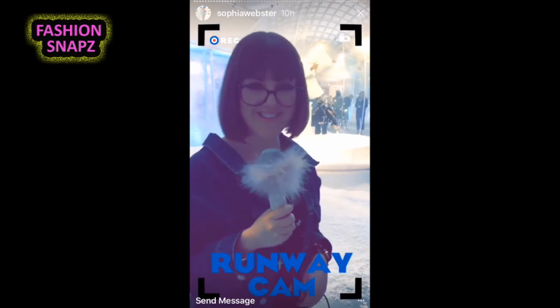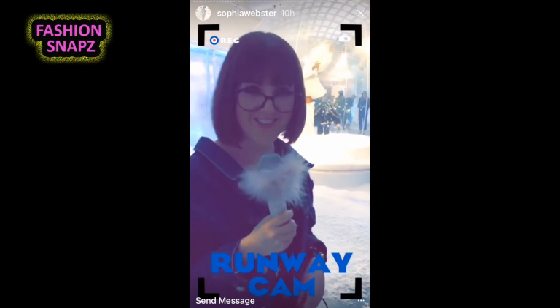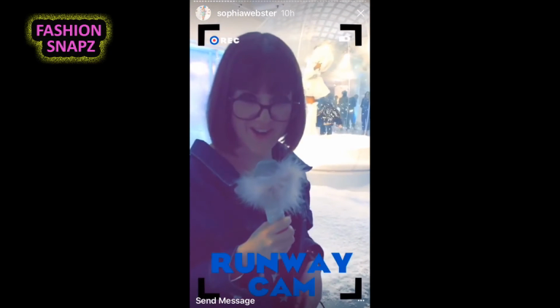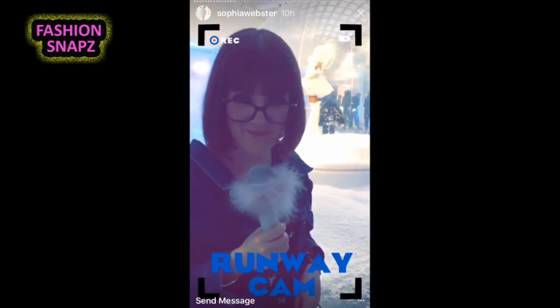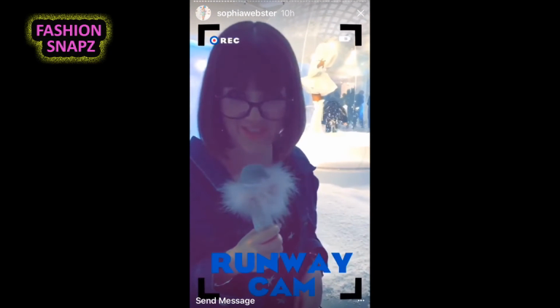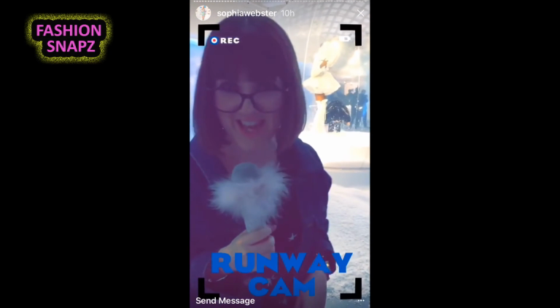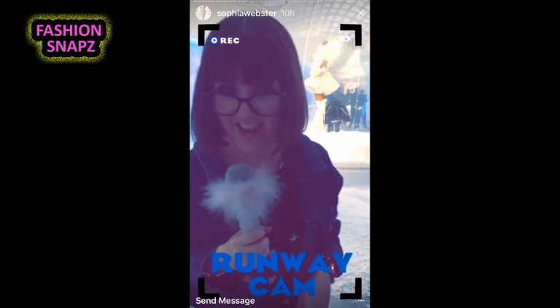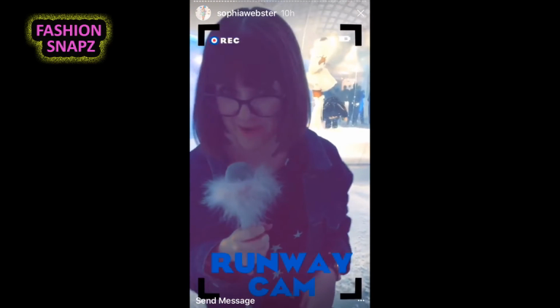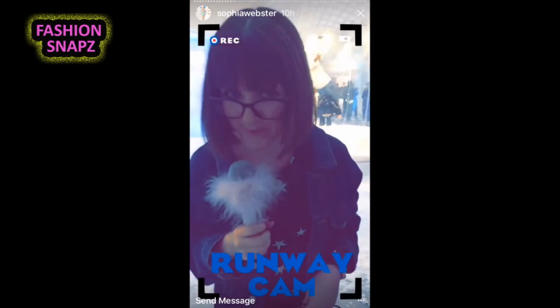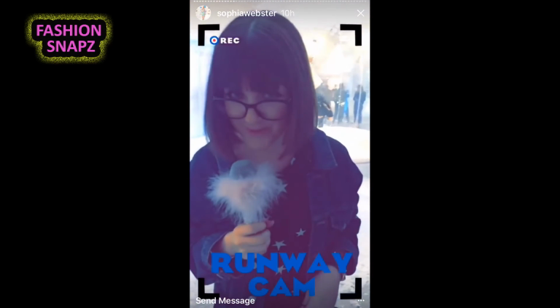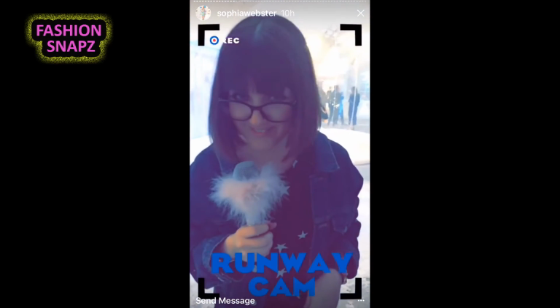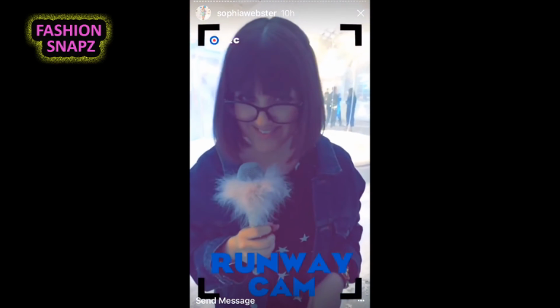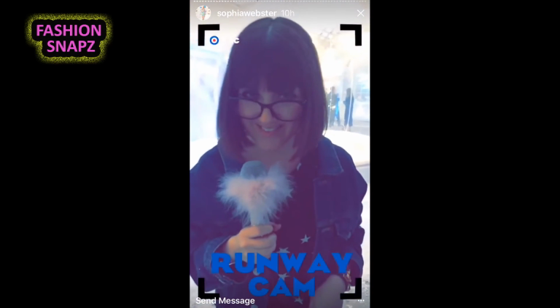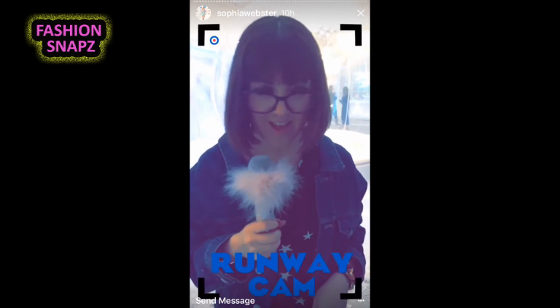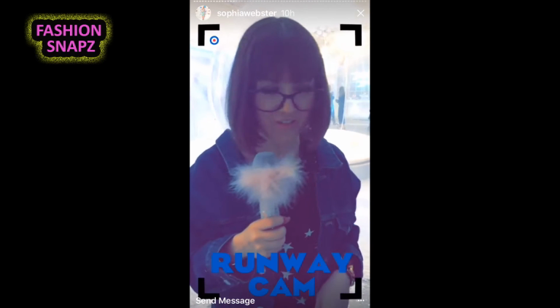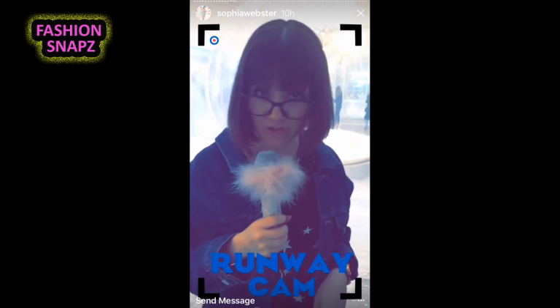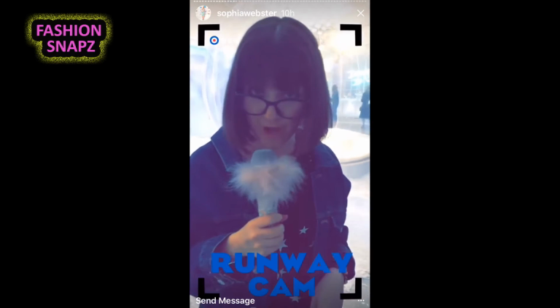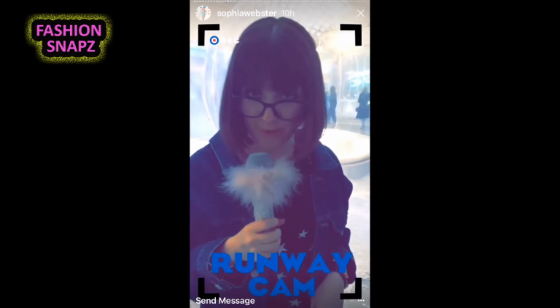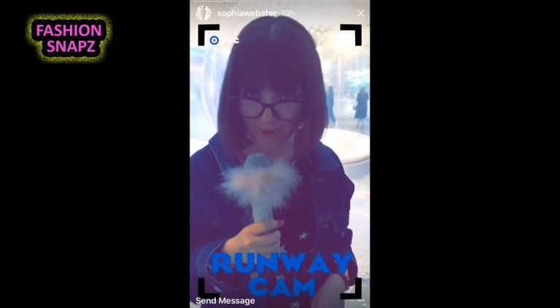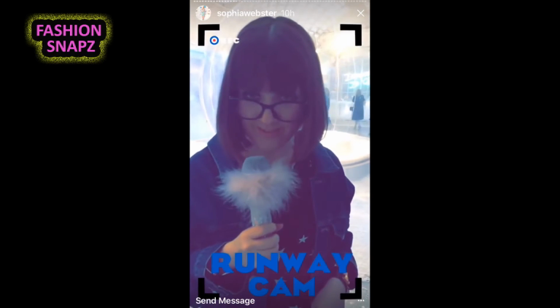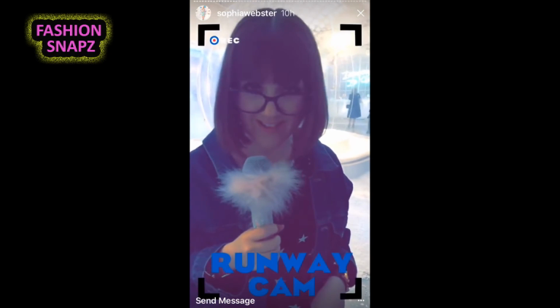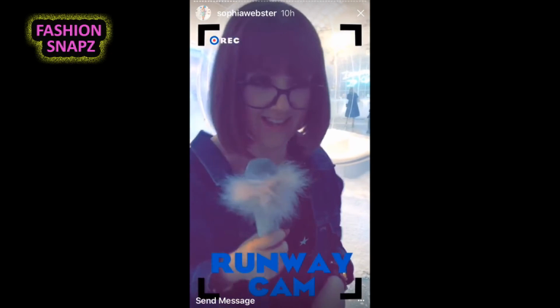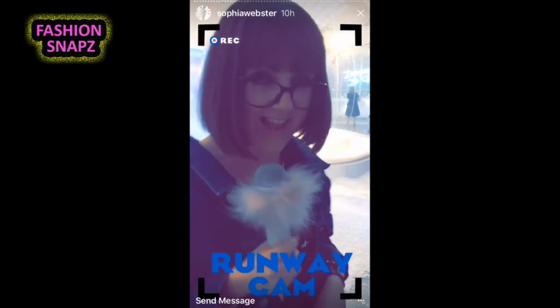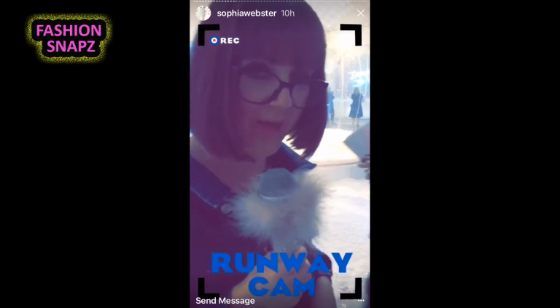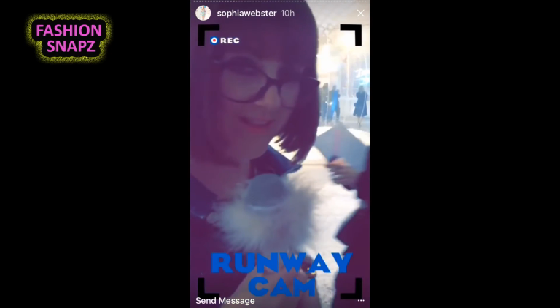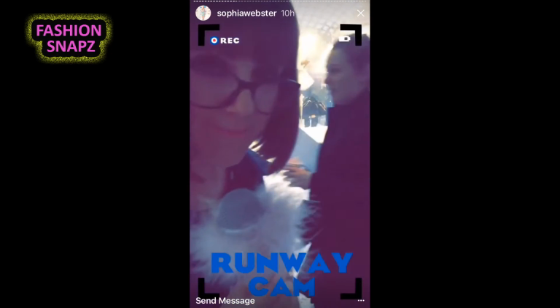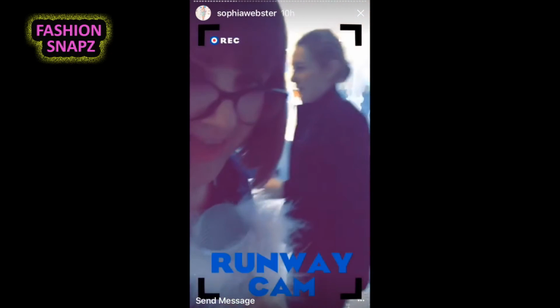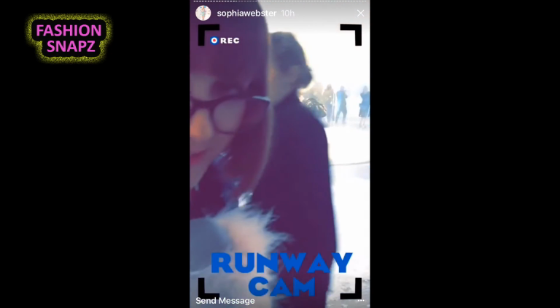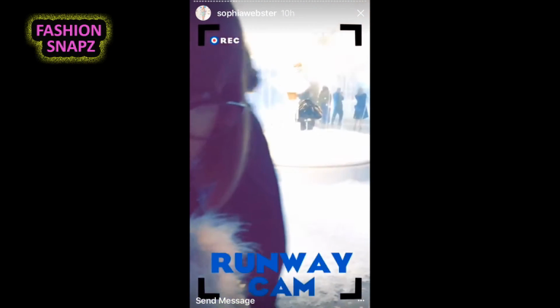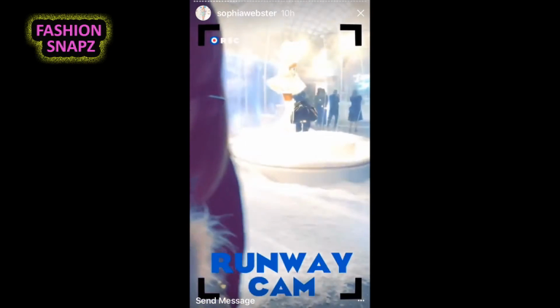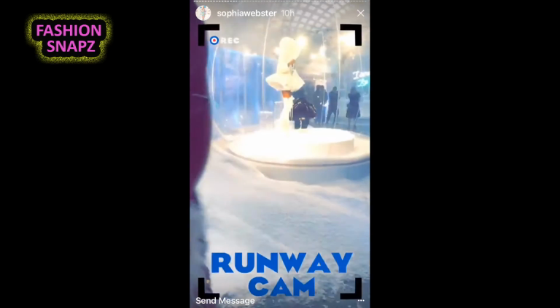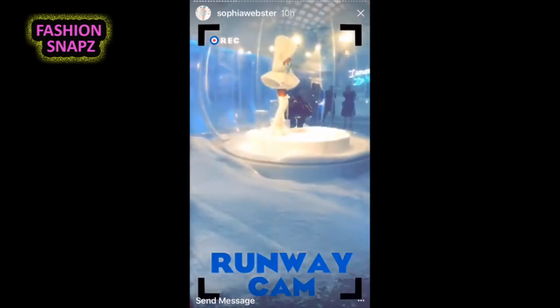We're starting with the Nenna boots — the snow boots. And Nenna means 'bae' in Spanish.